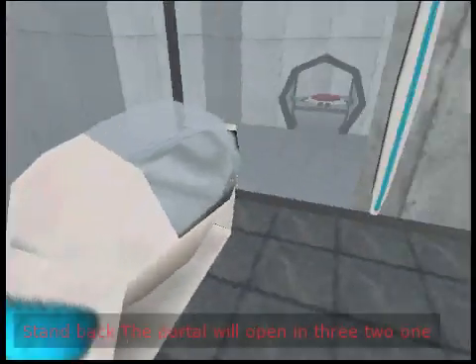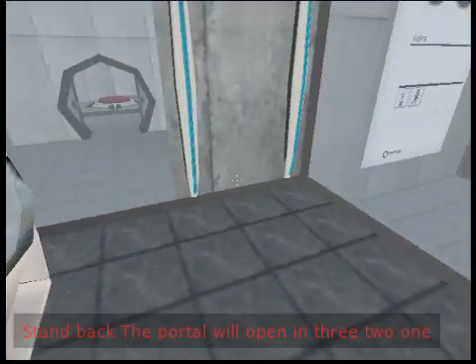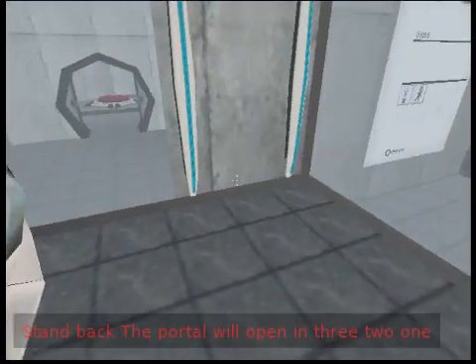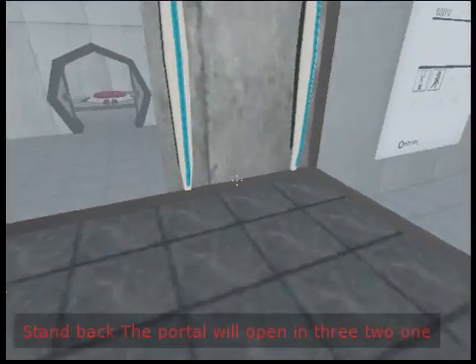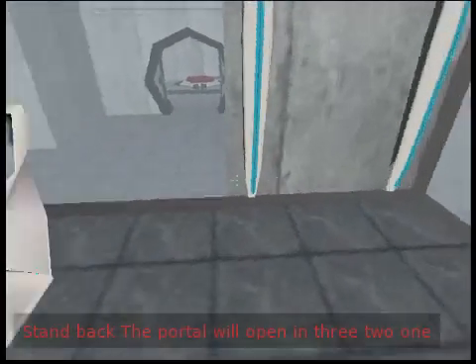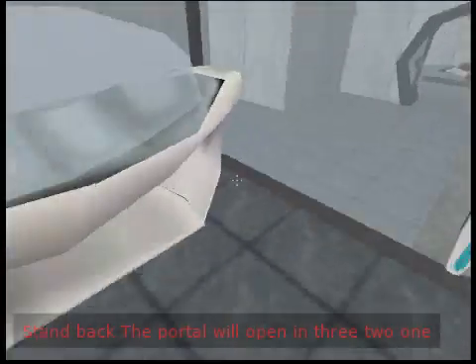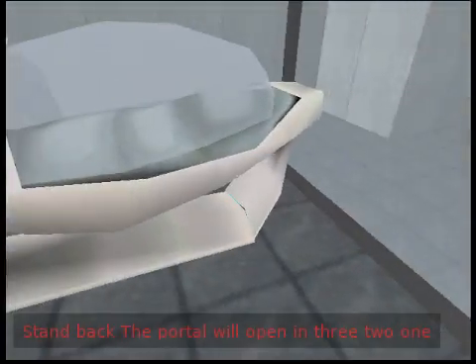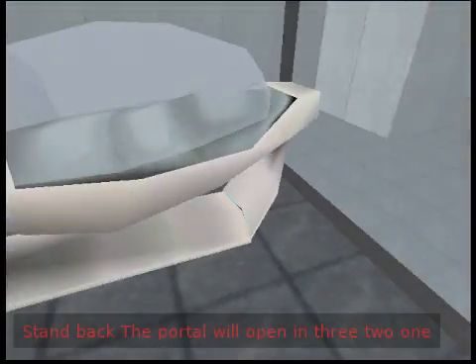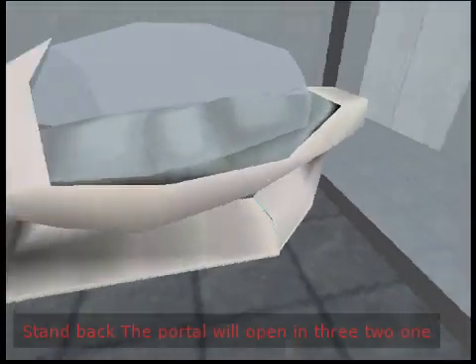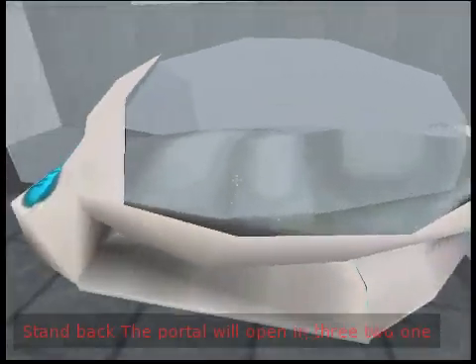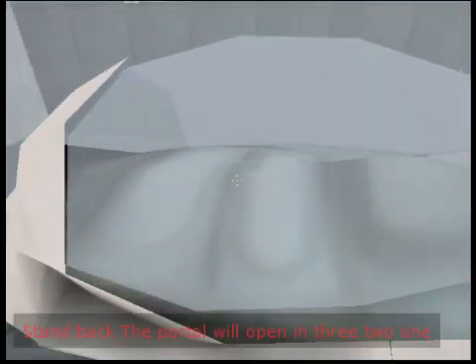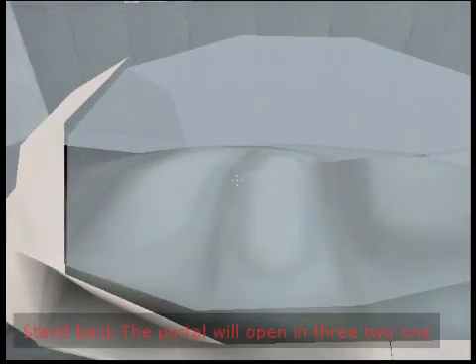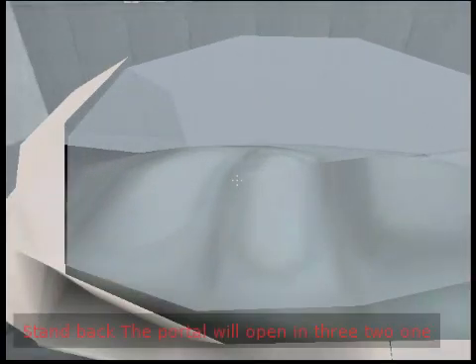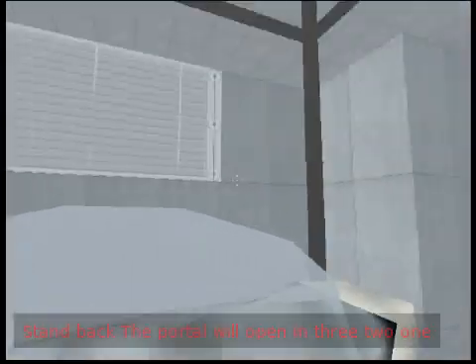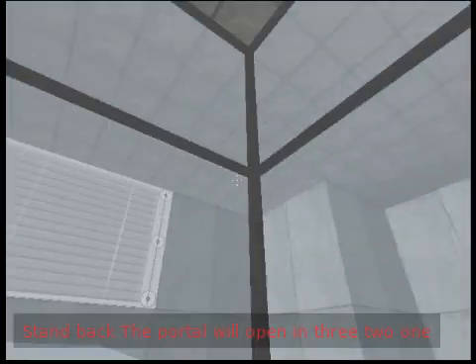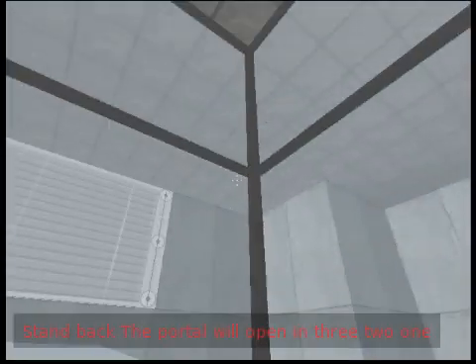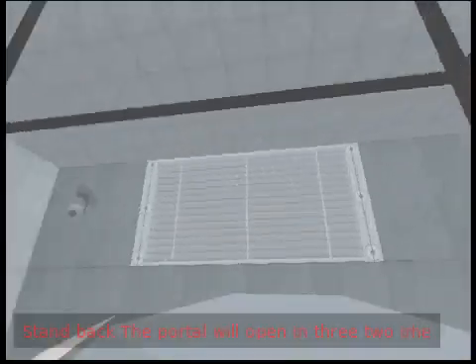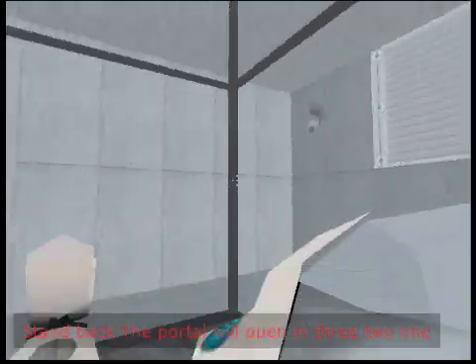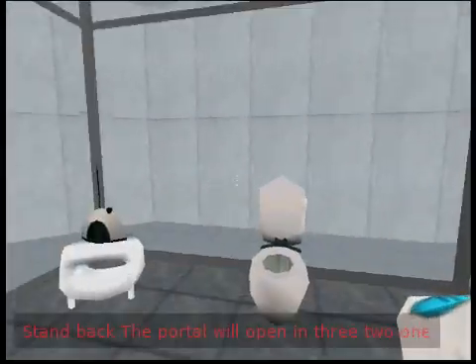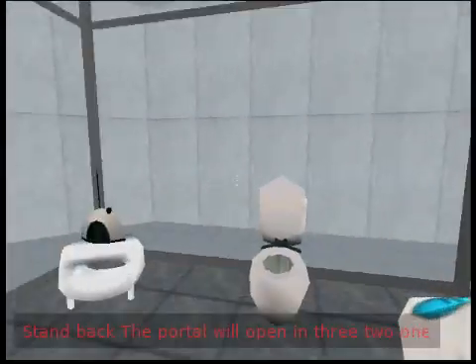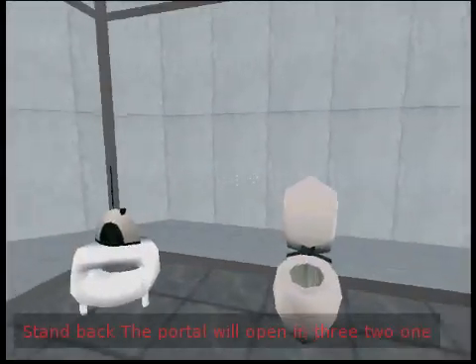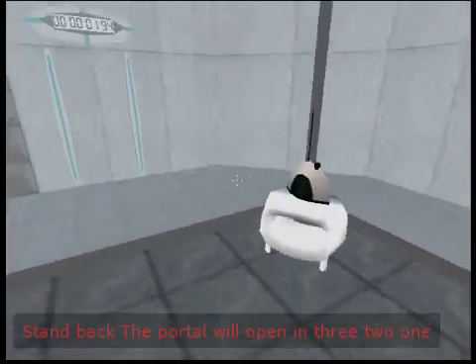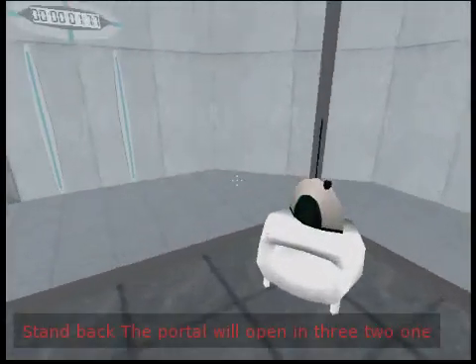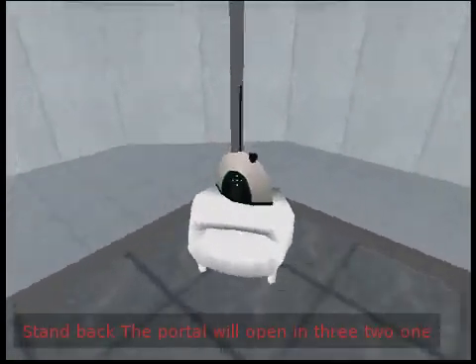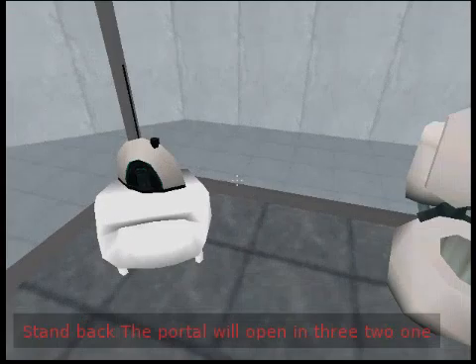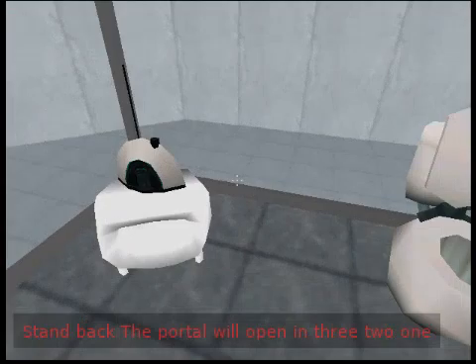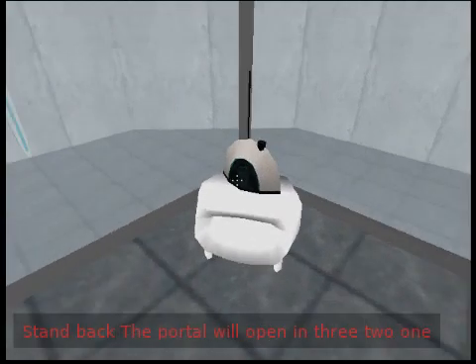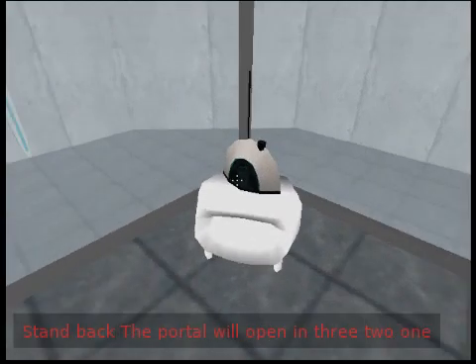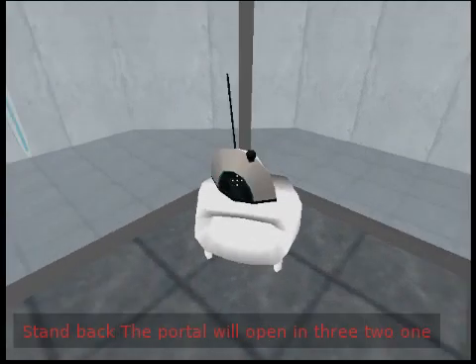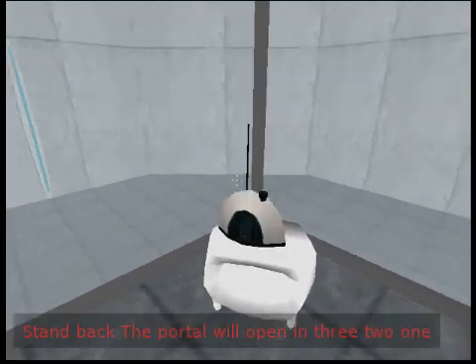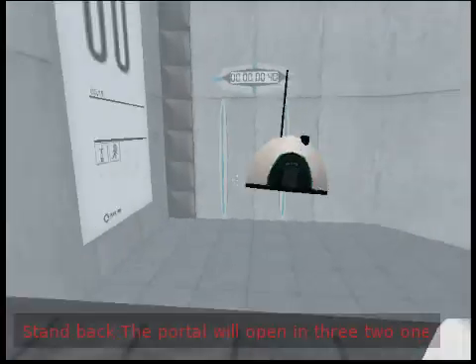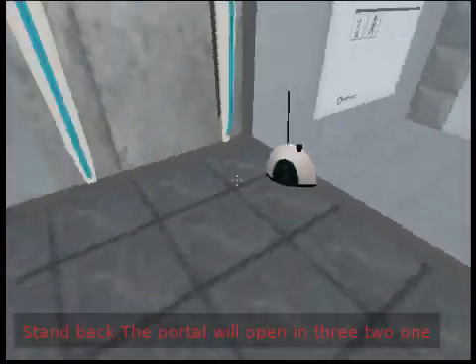Stand back. The portal will open in 3, 2, 1.